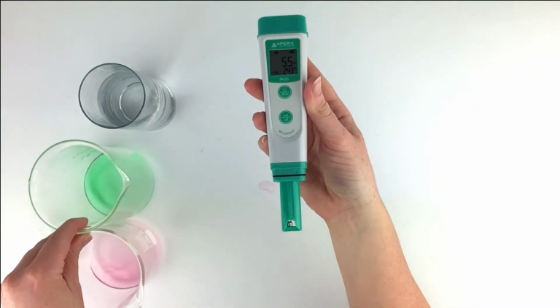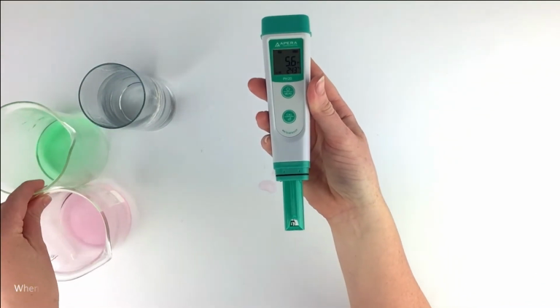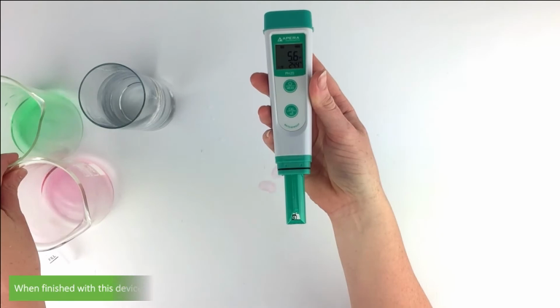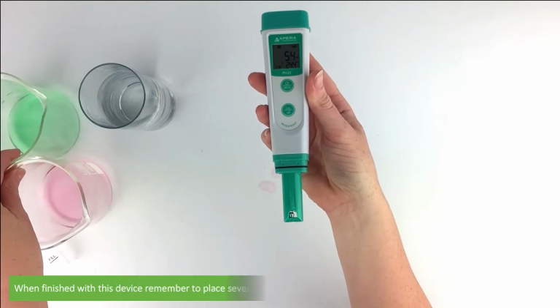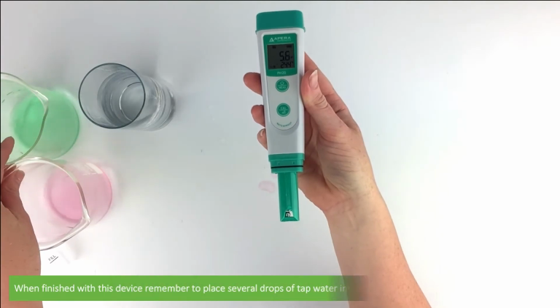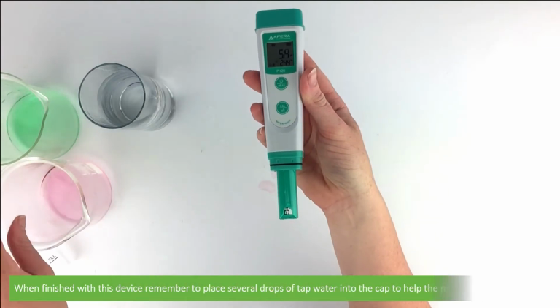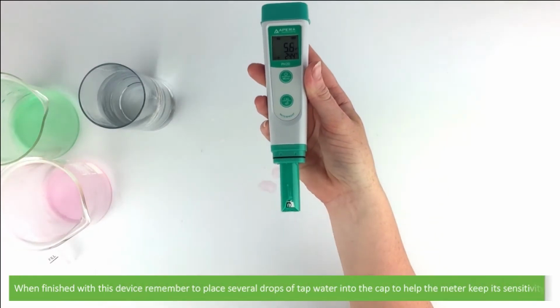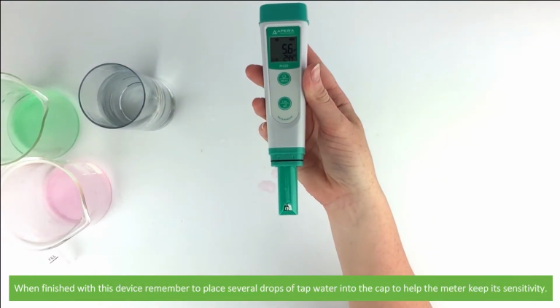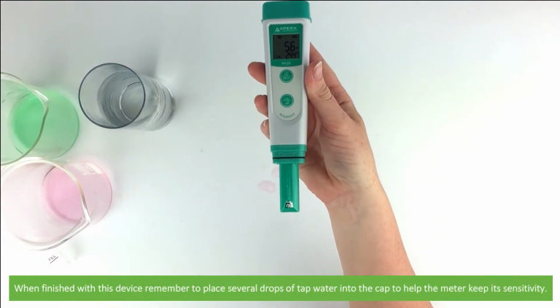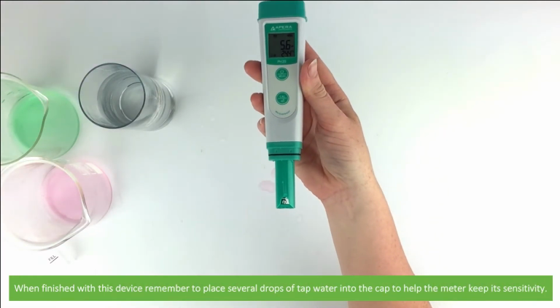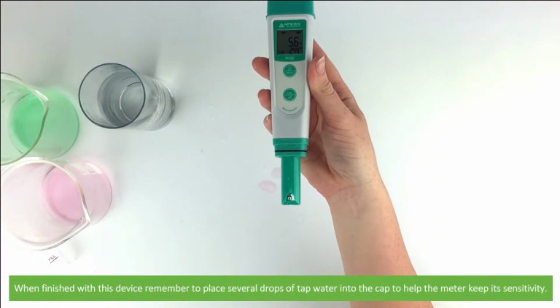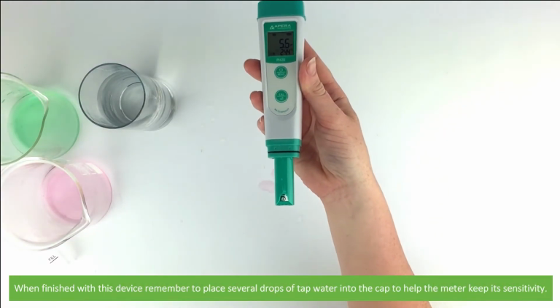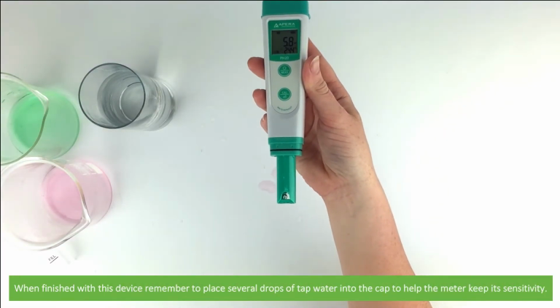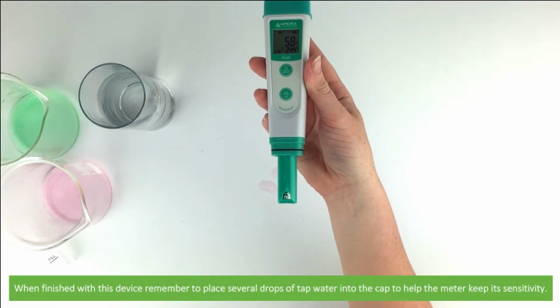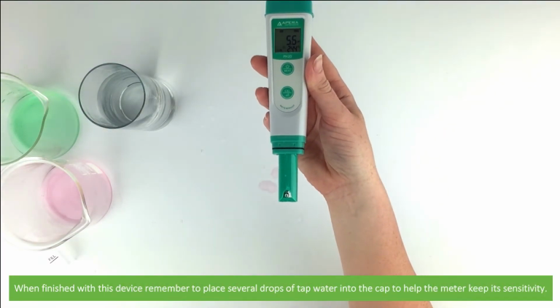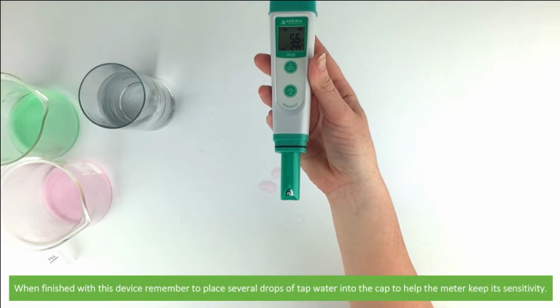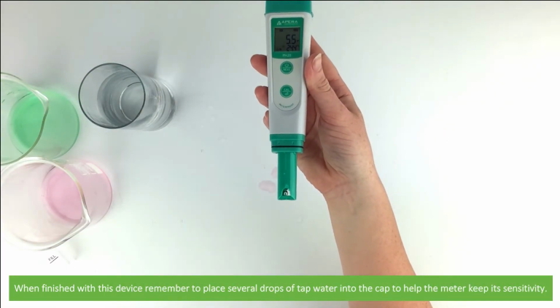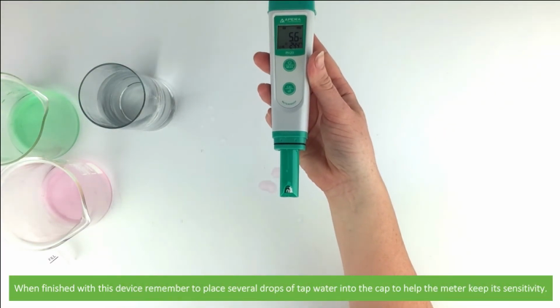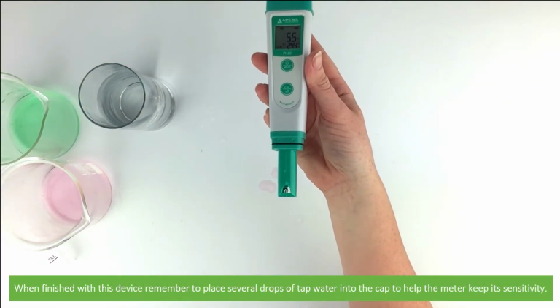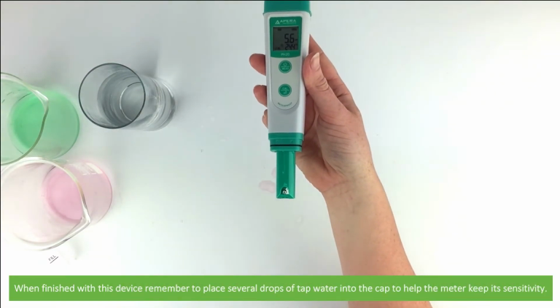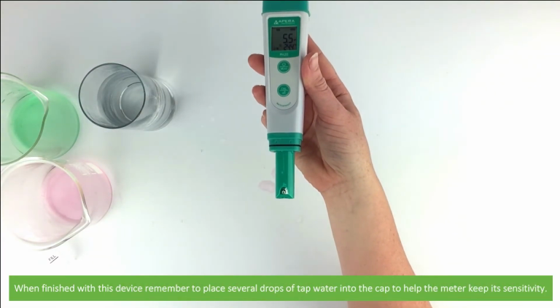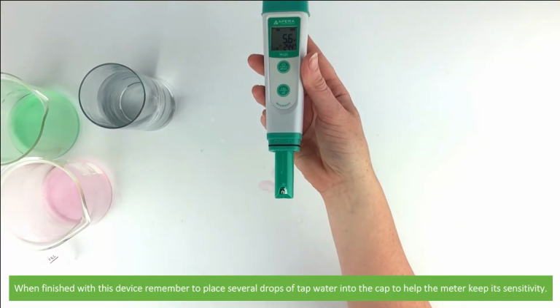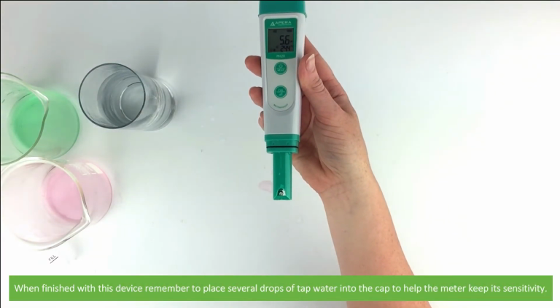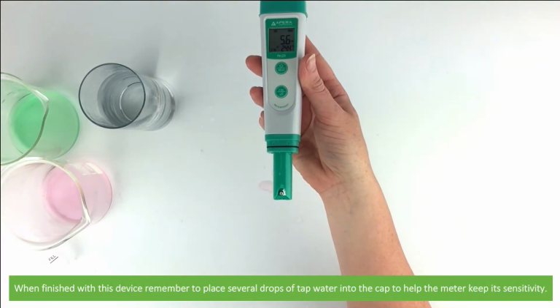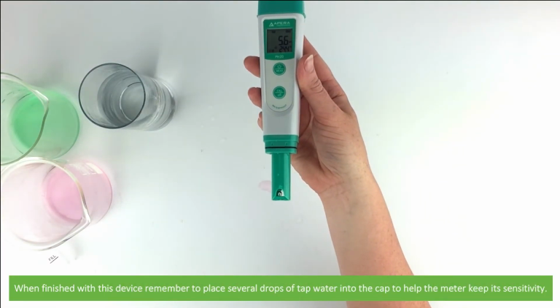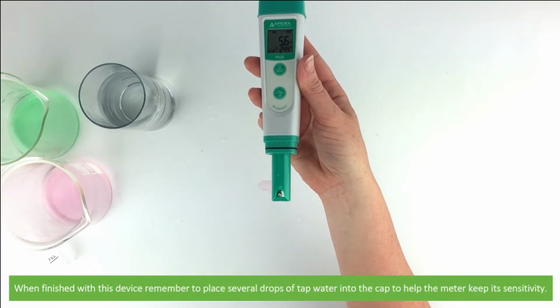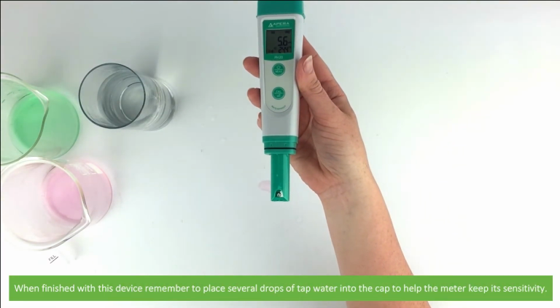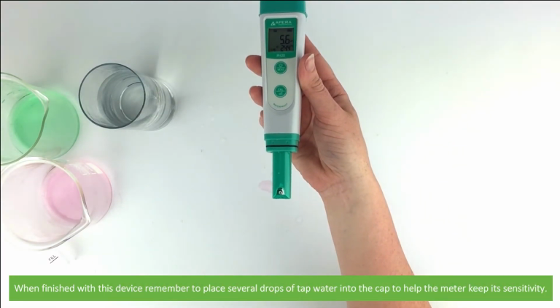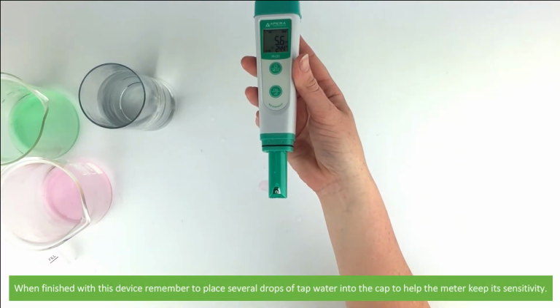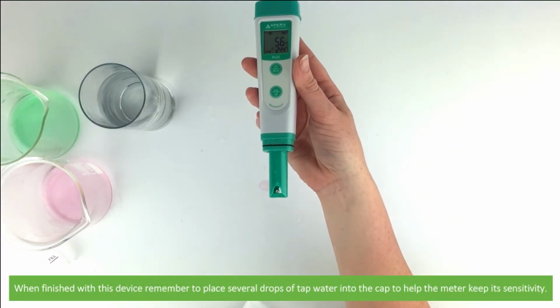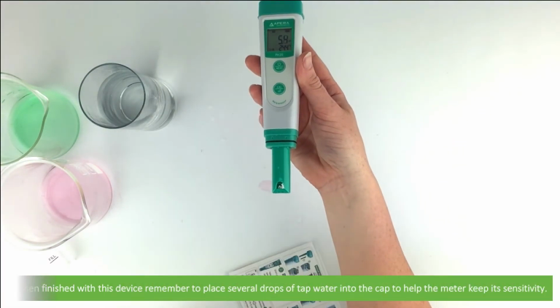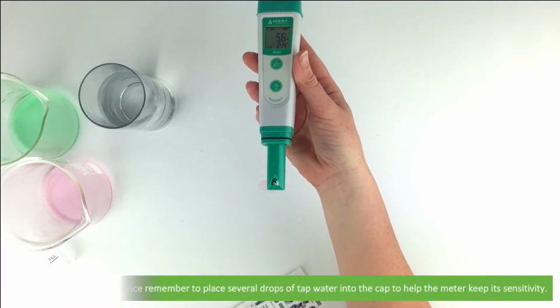When finished with this device, remember to place several drops of tap water into the cap to help the meter keep its sensitivity.